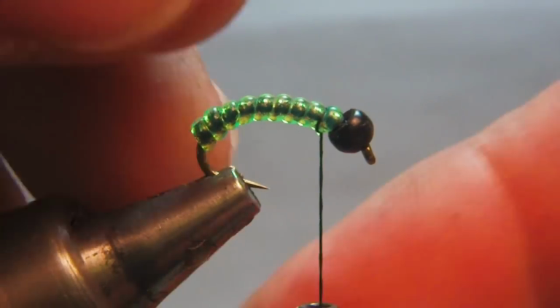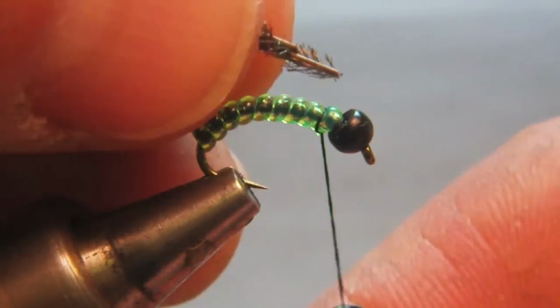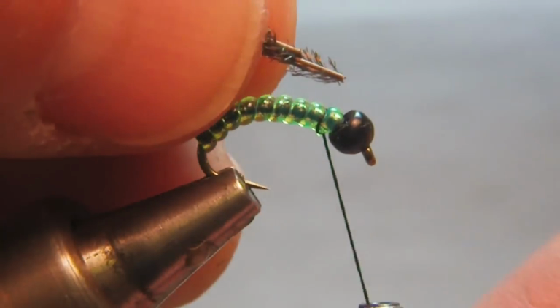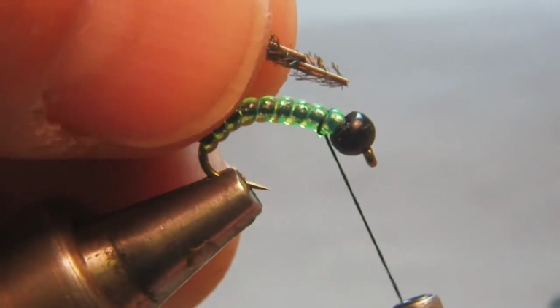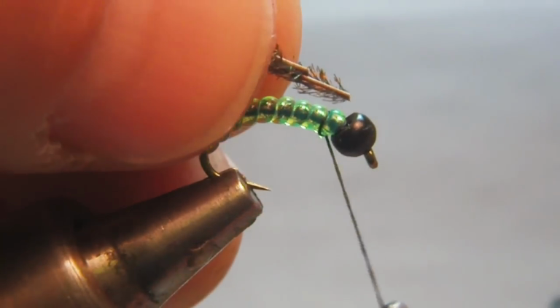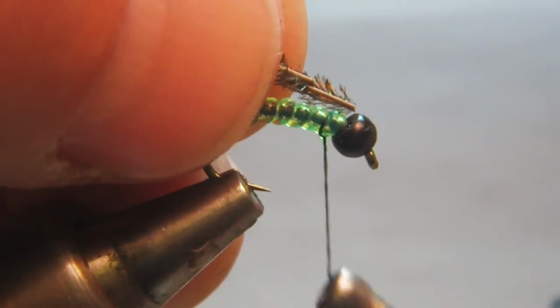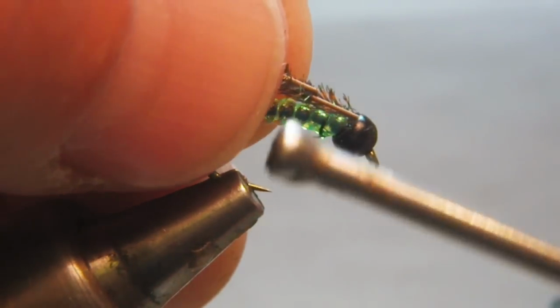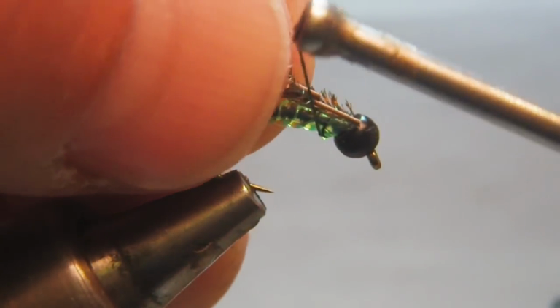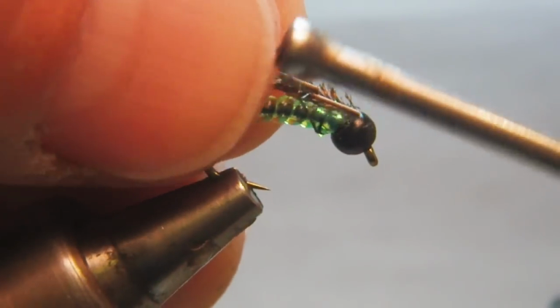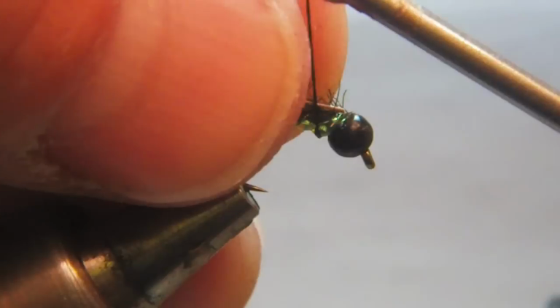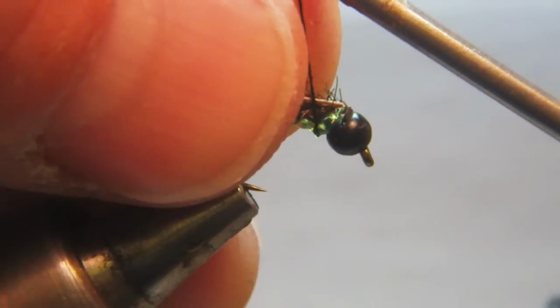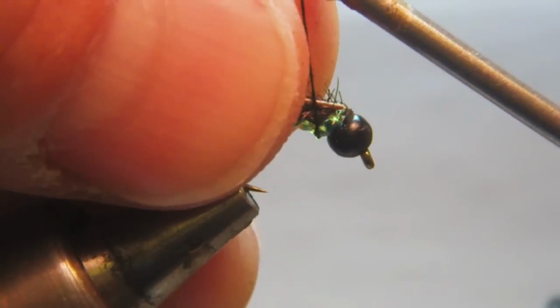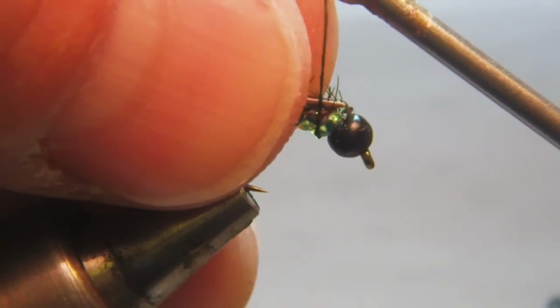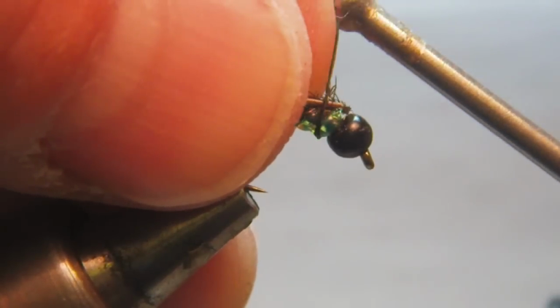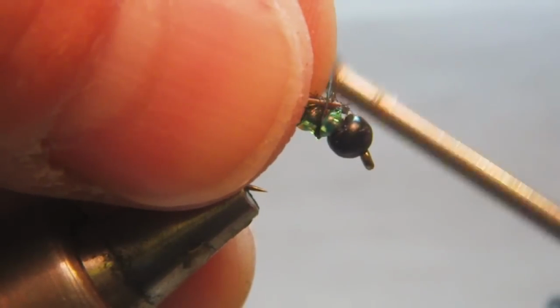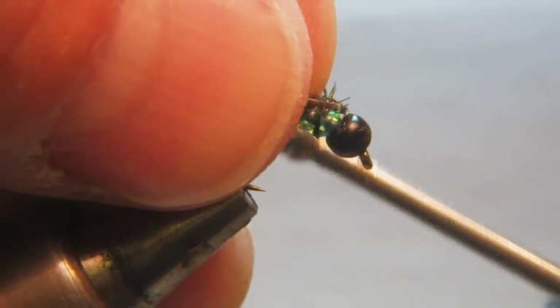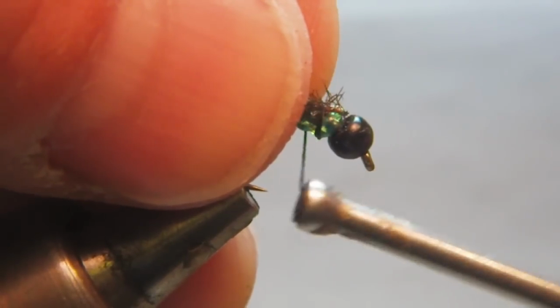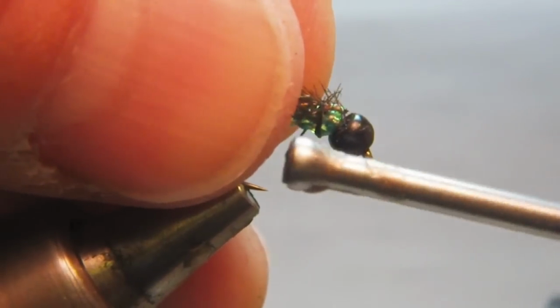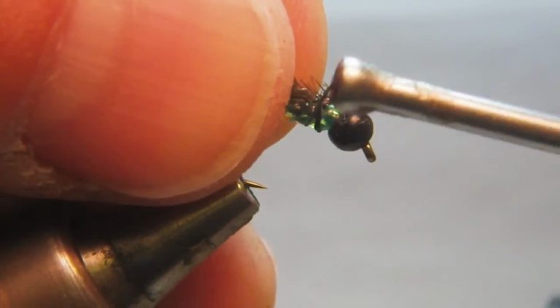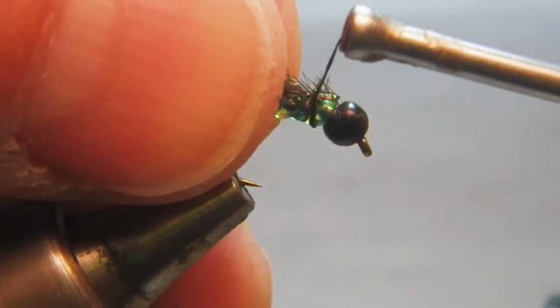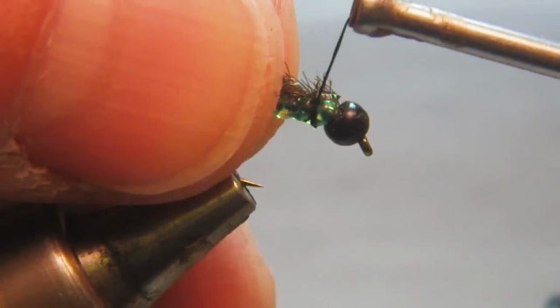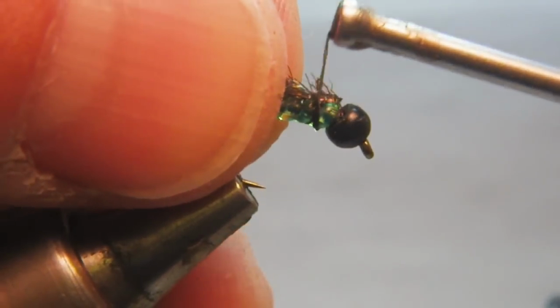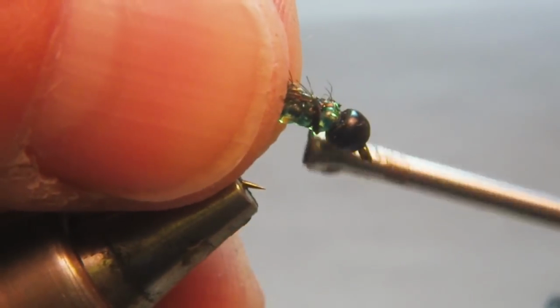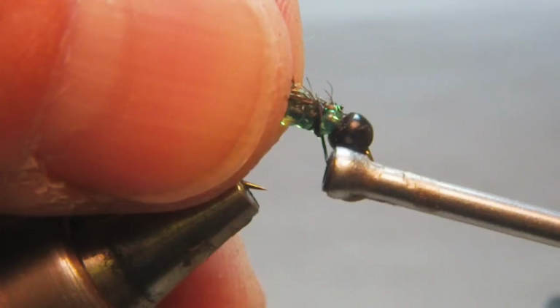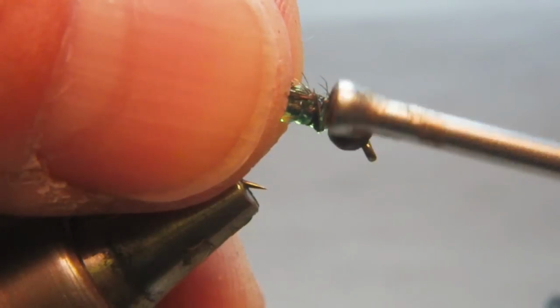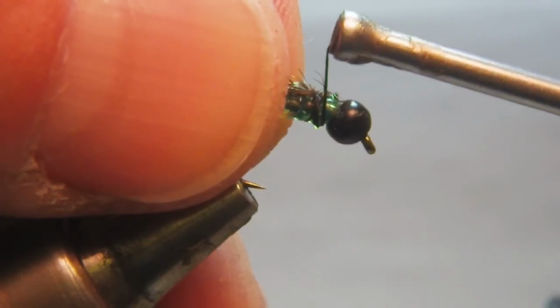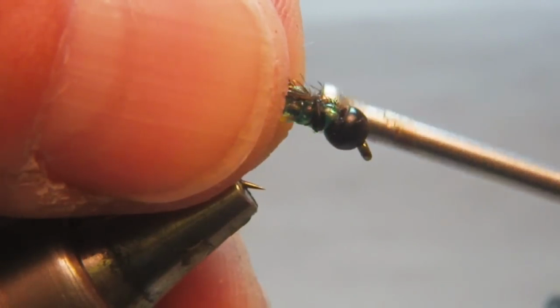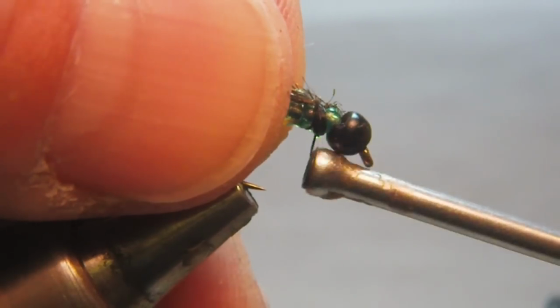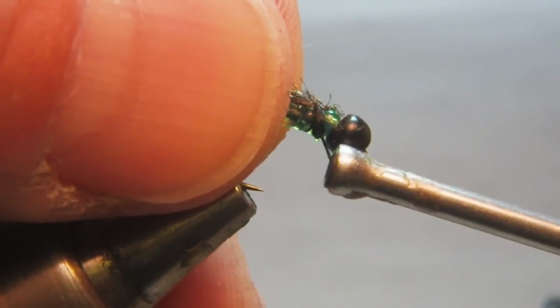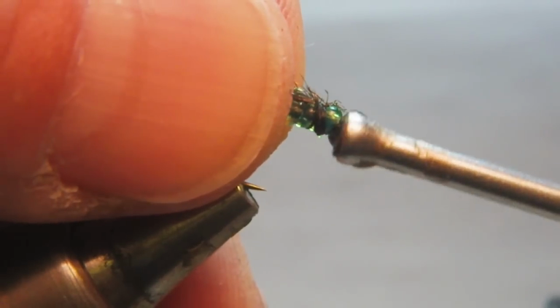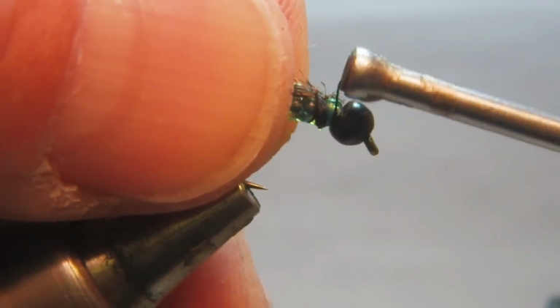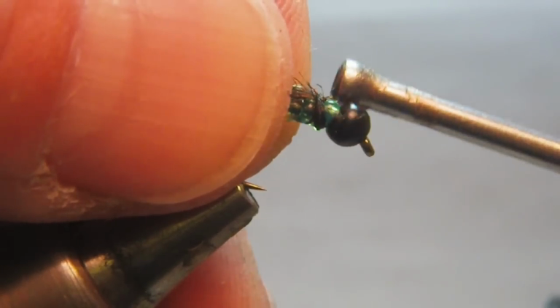I tie in my peacock, give it two or three wraps, and secure it off behind the bead.